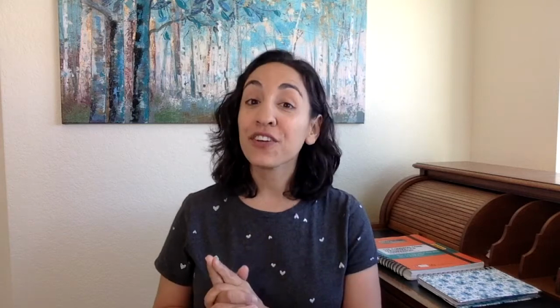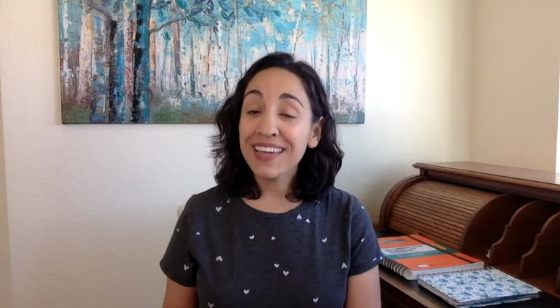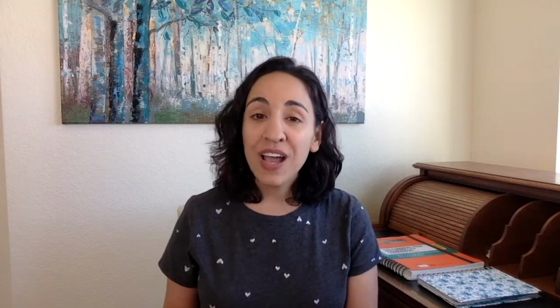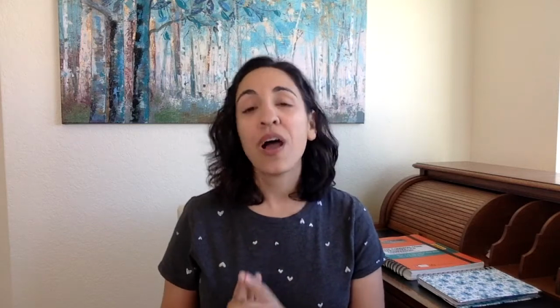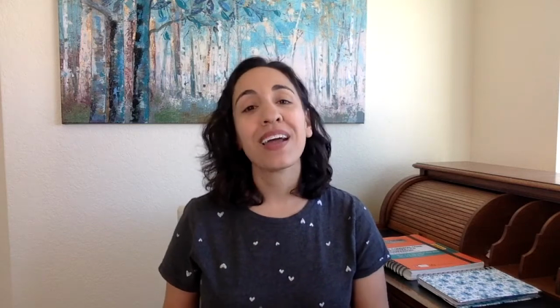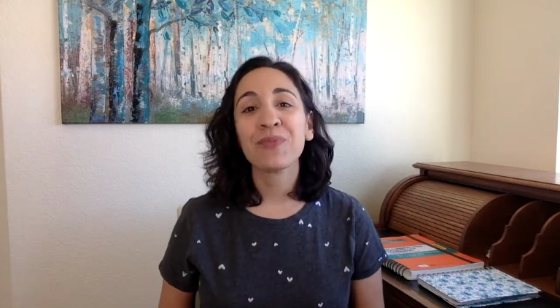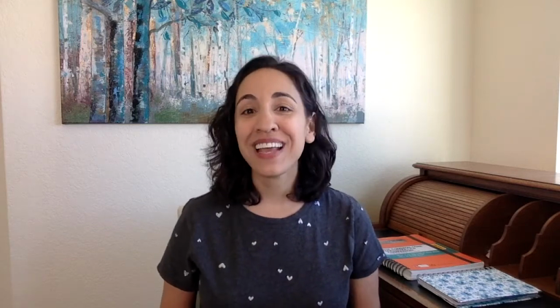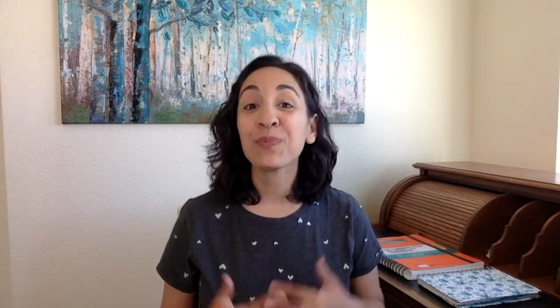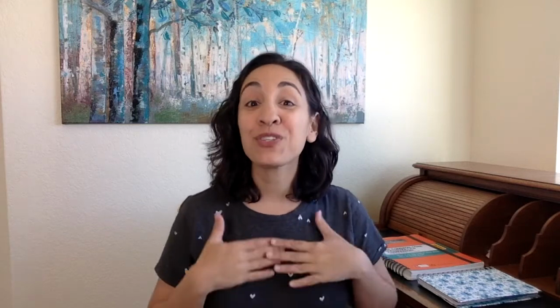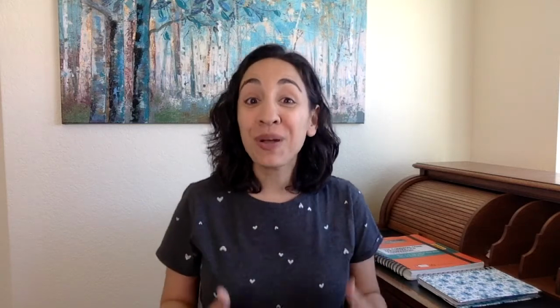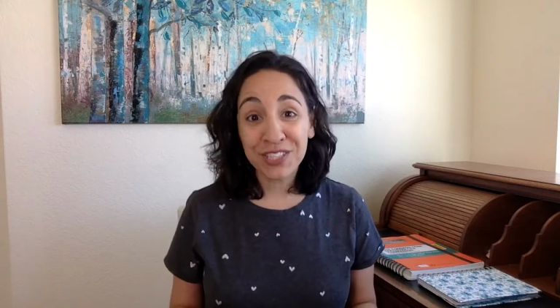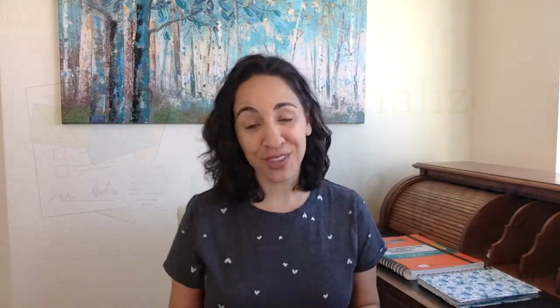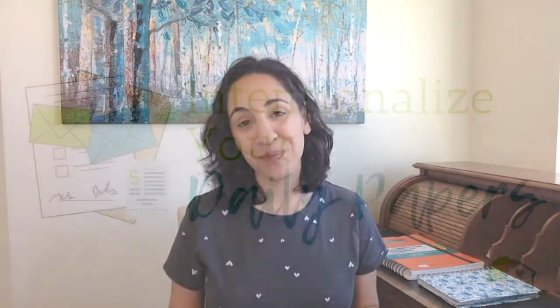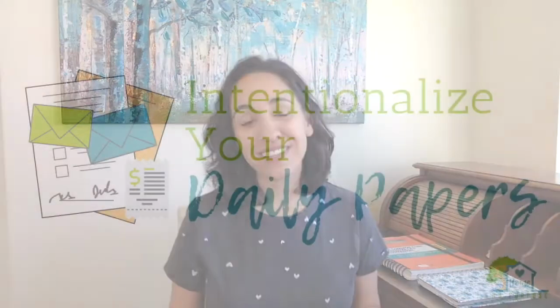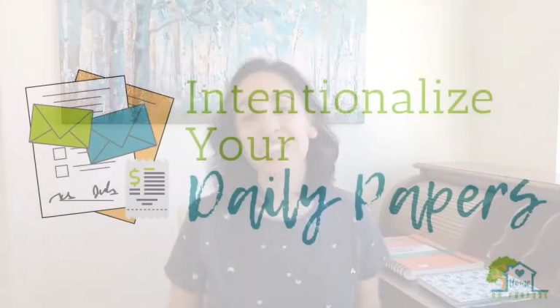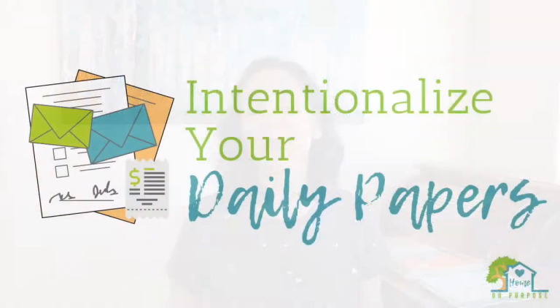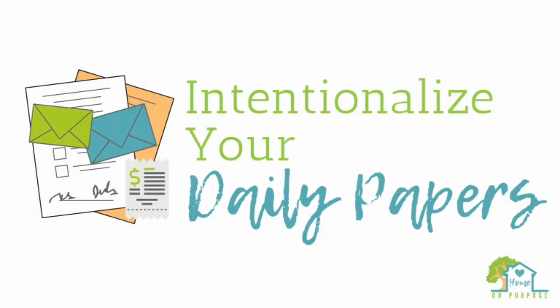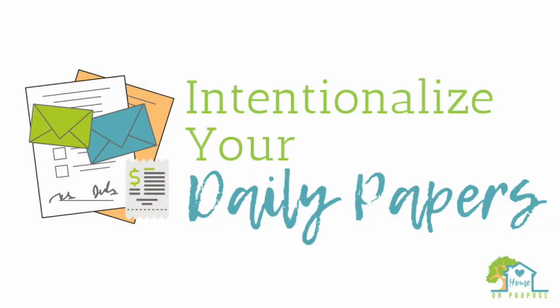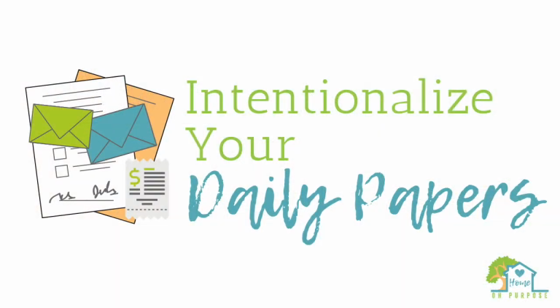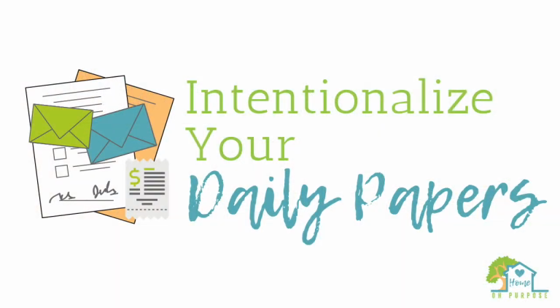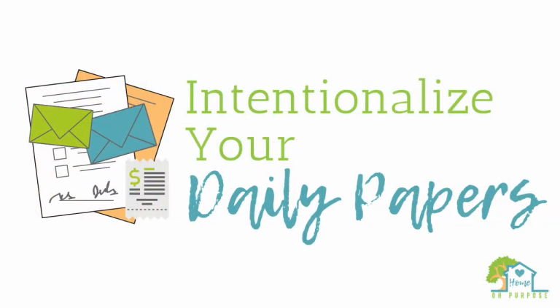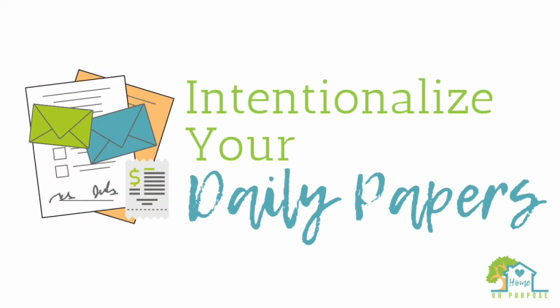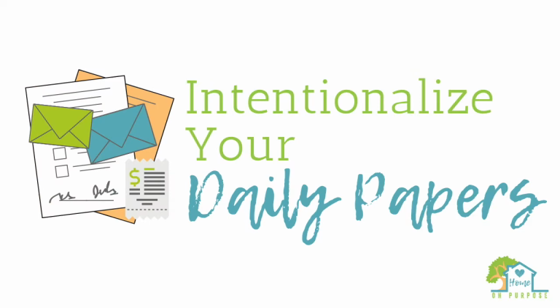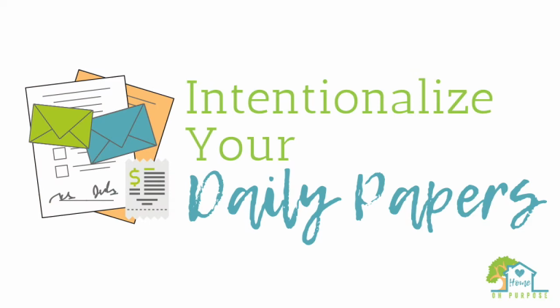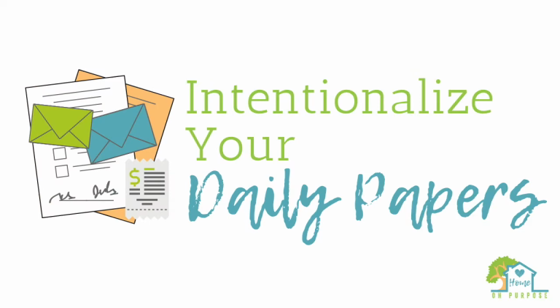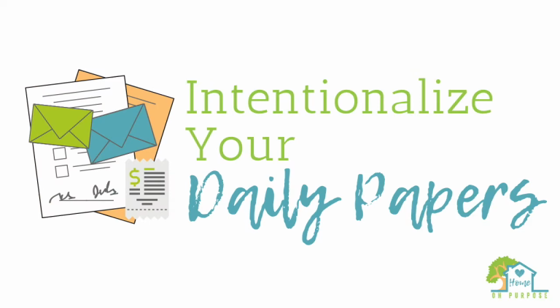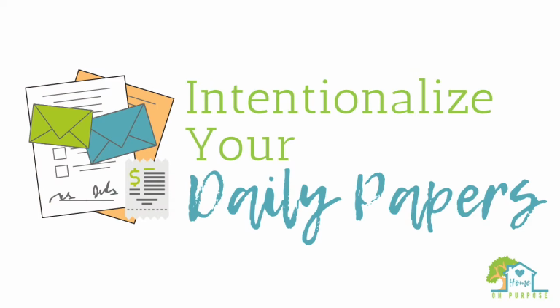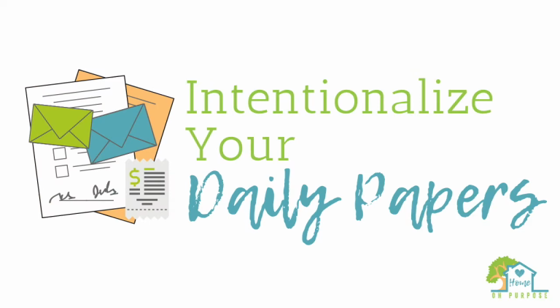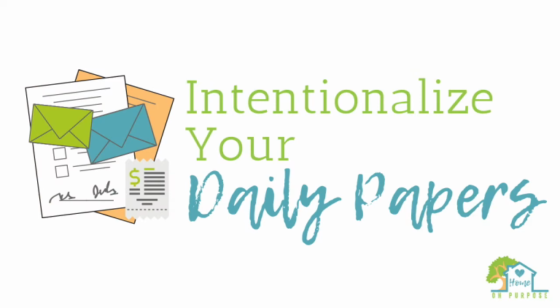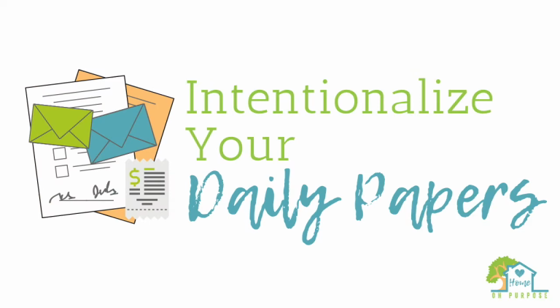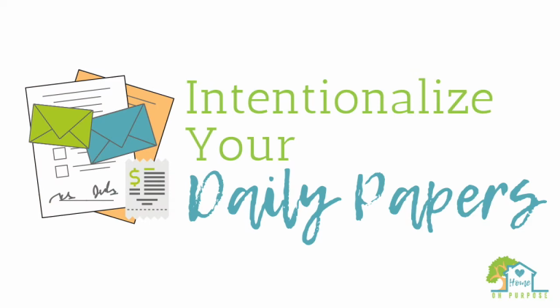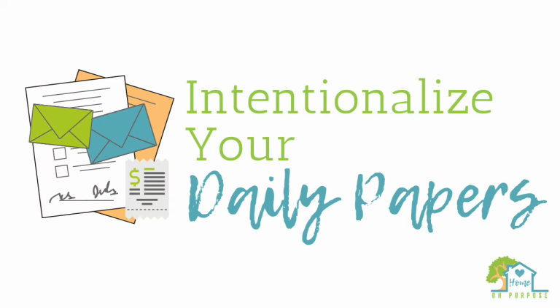For now, I am going to help you jumpstart the process by sharing three simple steps for intentionalizing your daily papers.